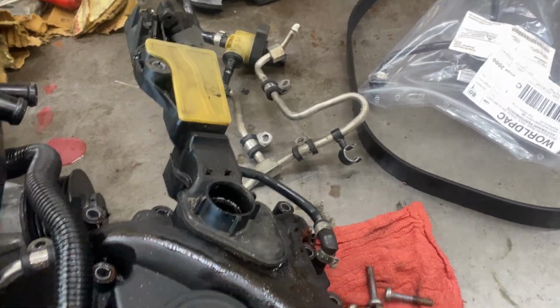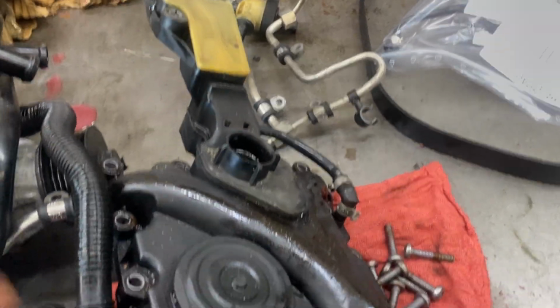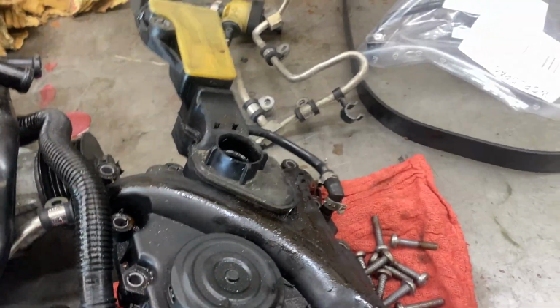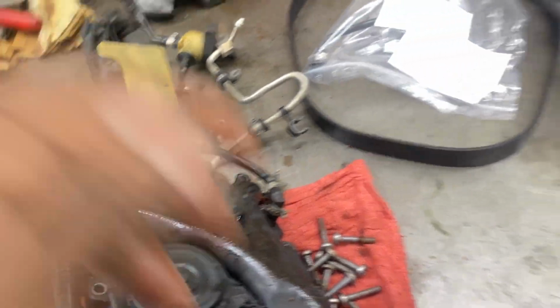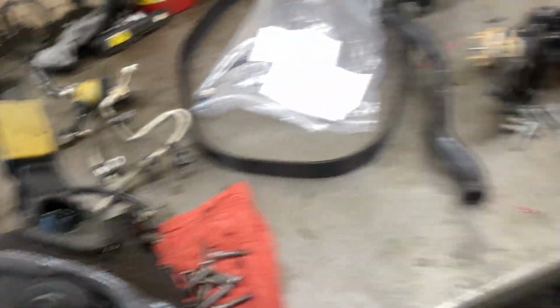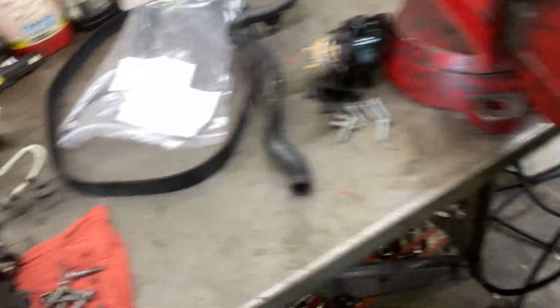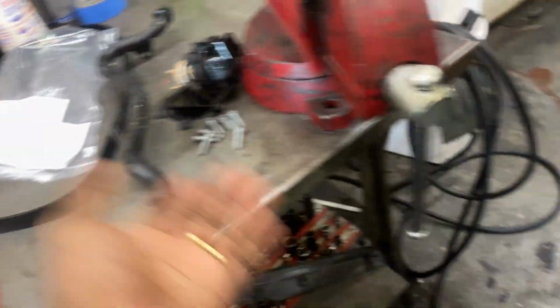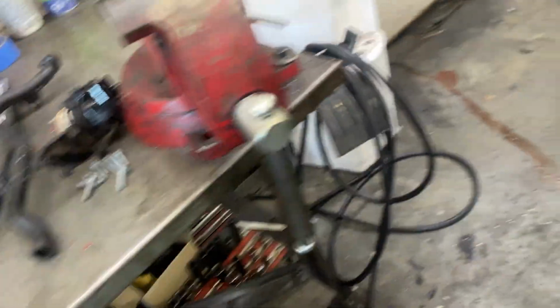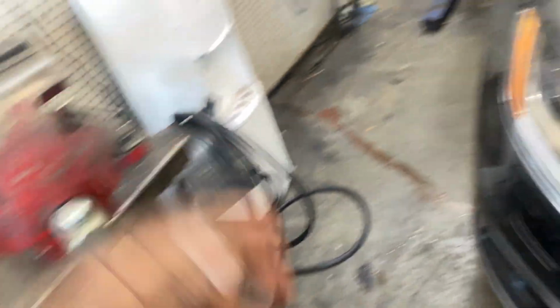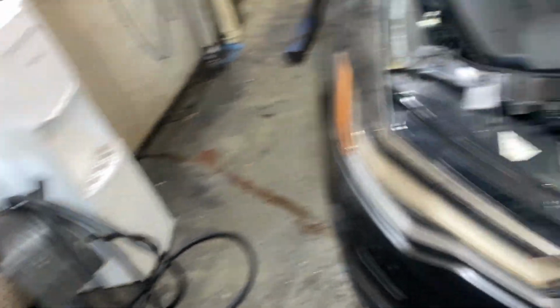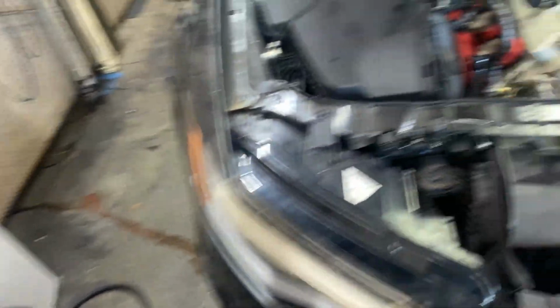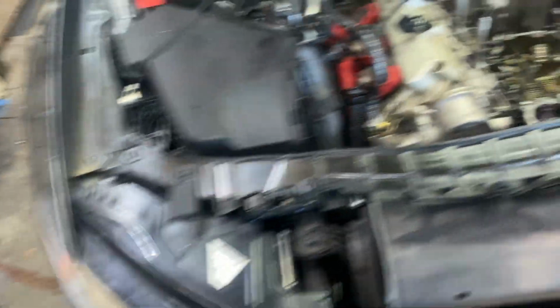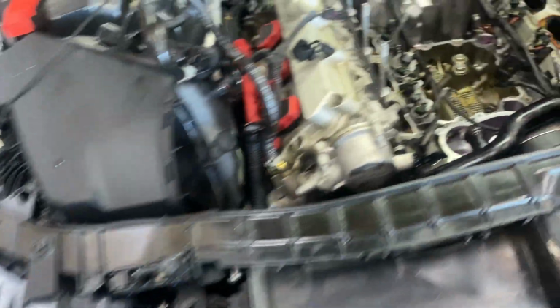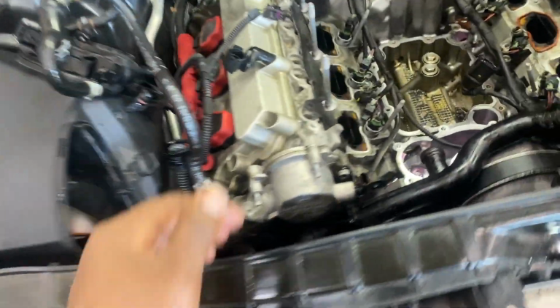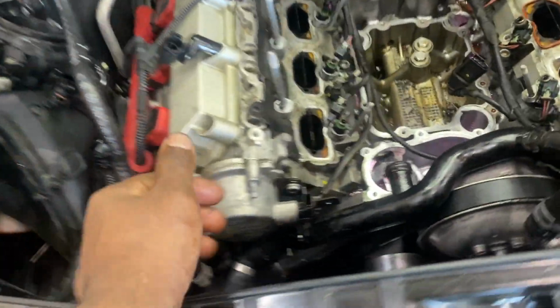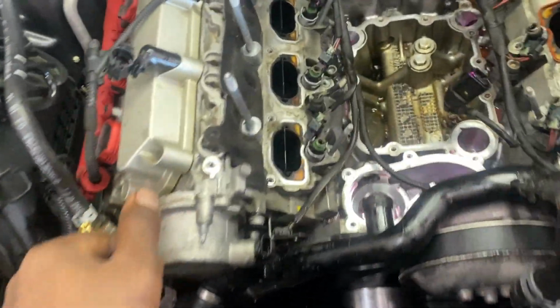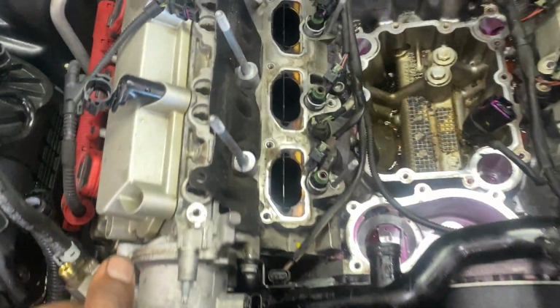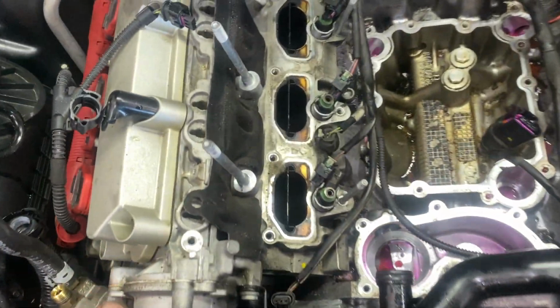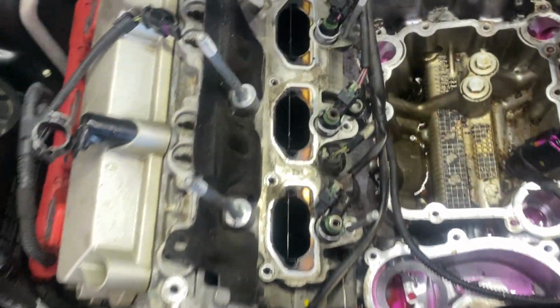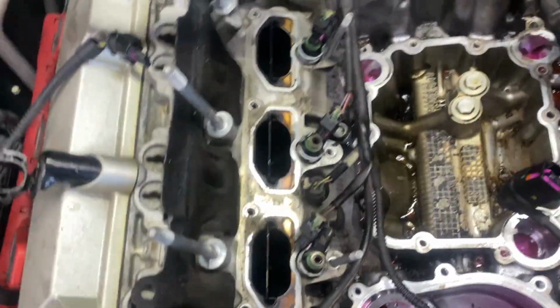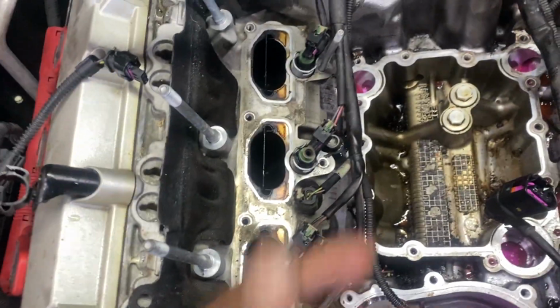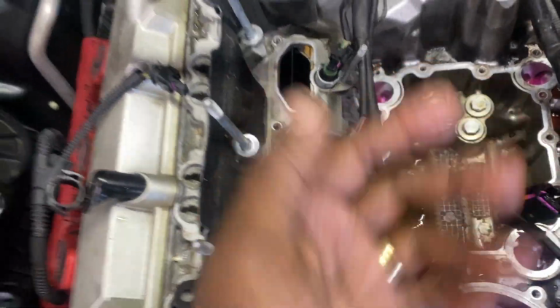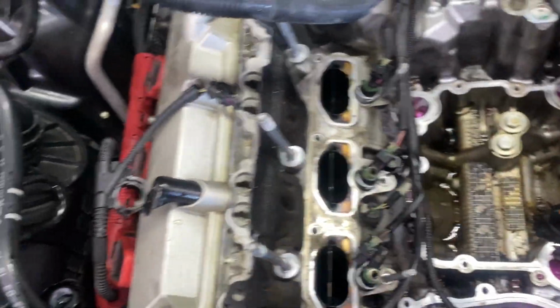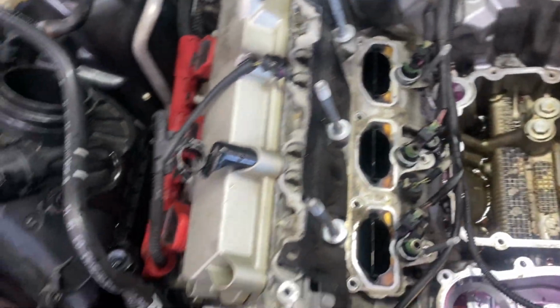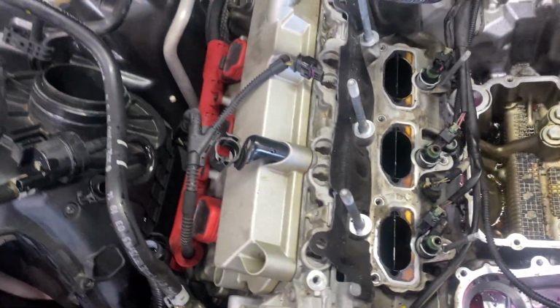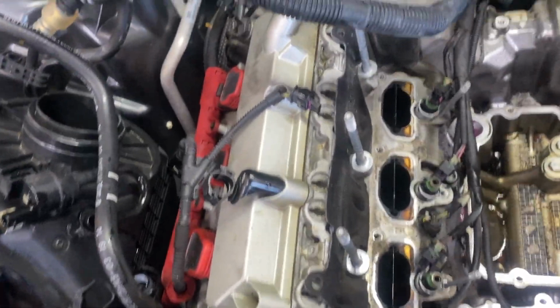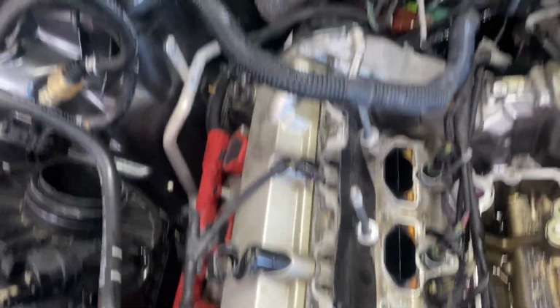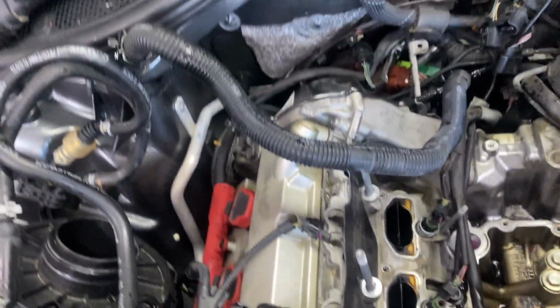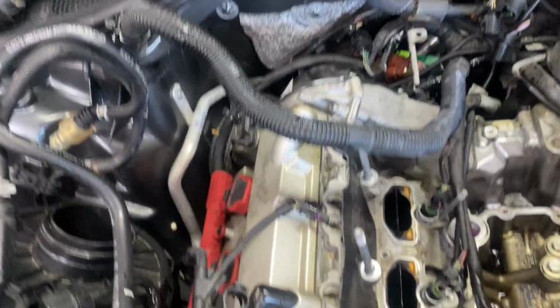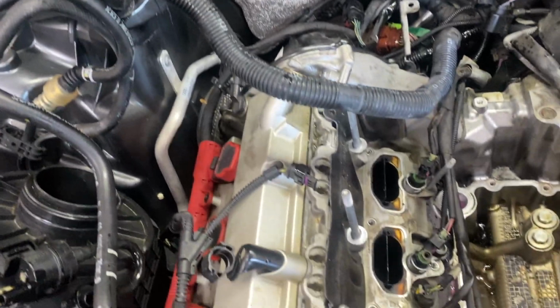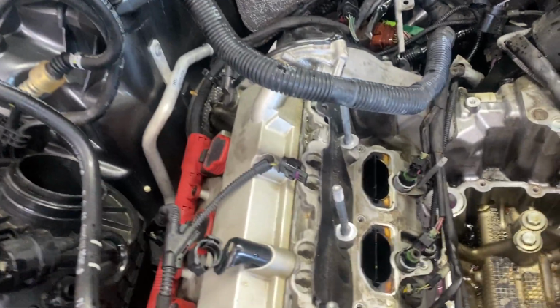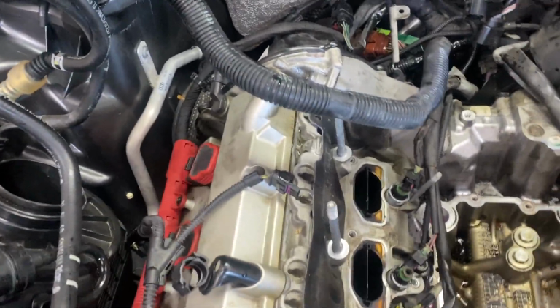There's a PCV valve in the parts as well. The torque for most of these fittings is 9 Newton-meters. Always check before you wrap up the repair.